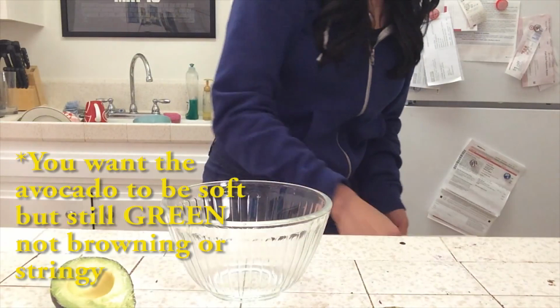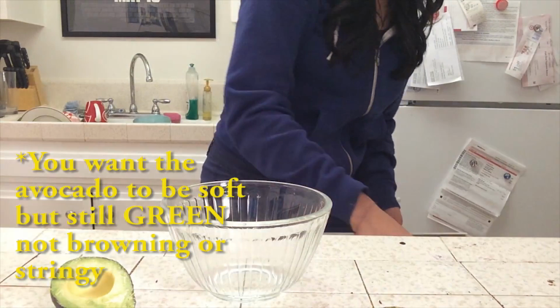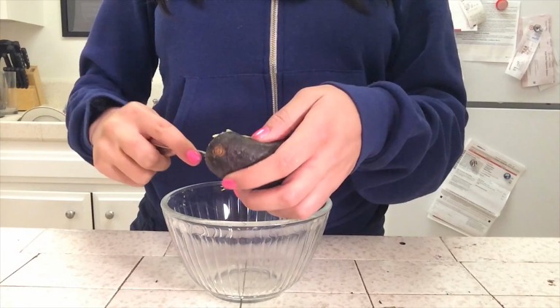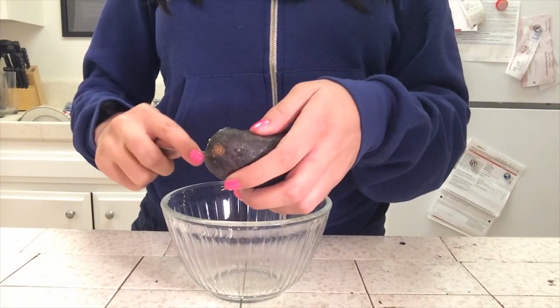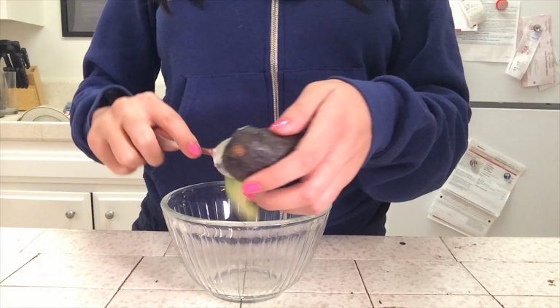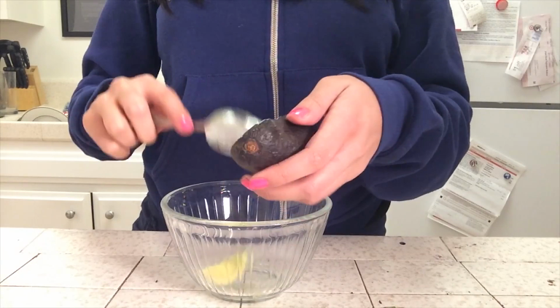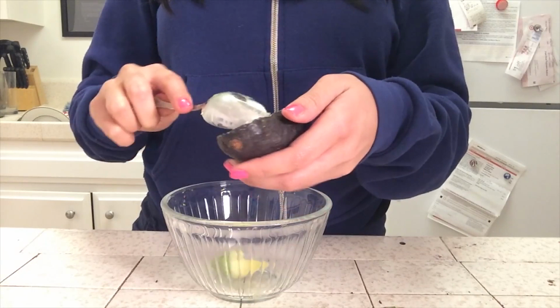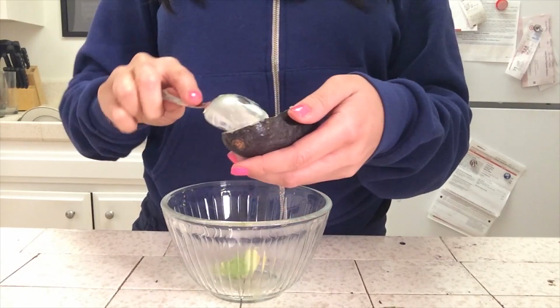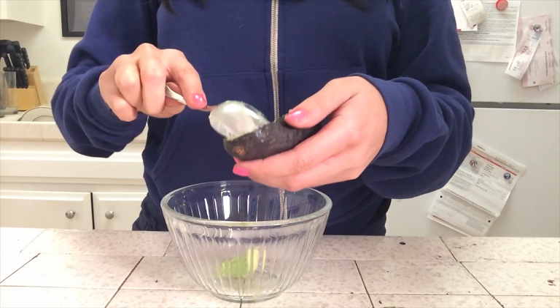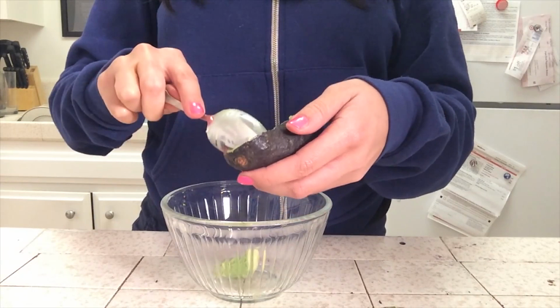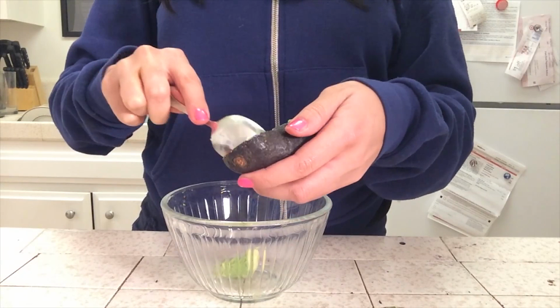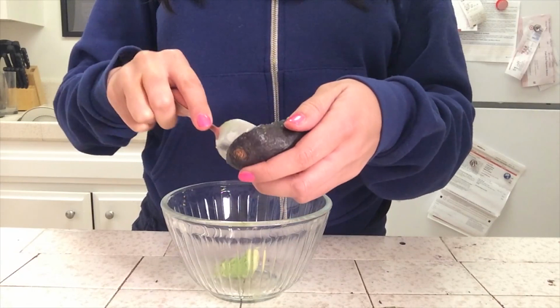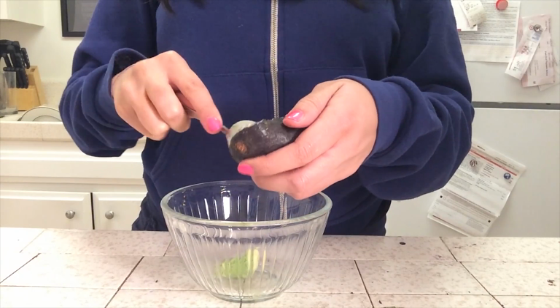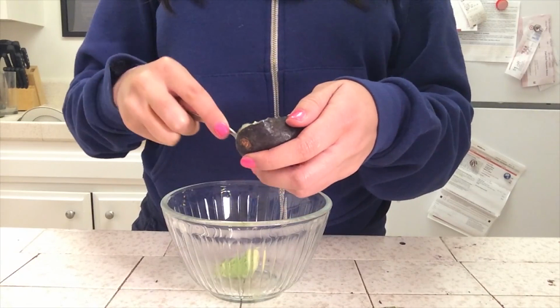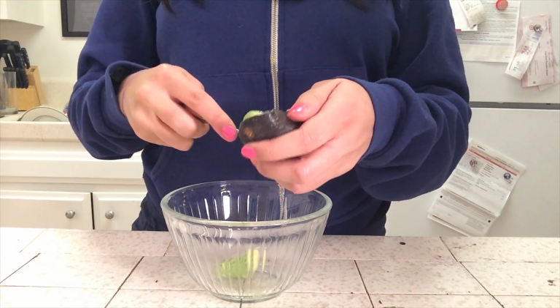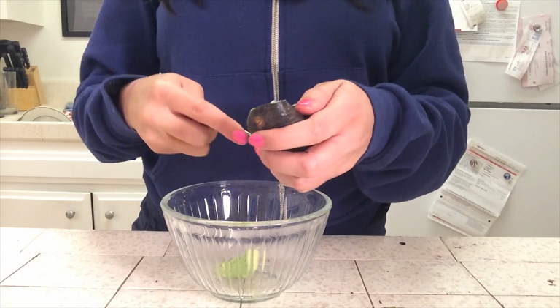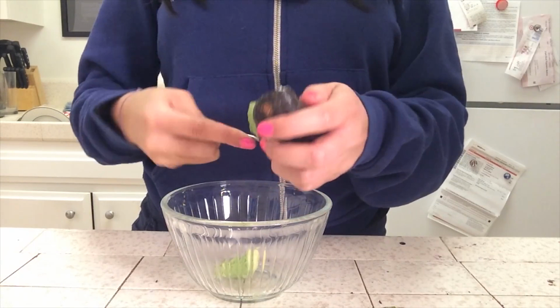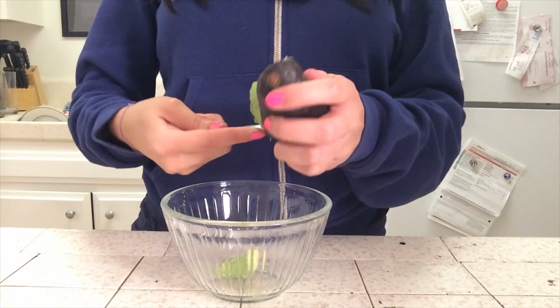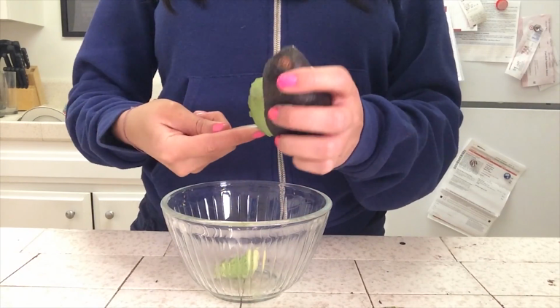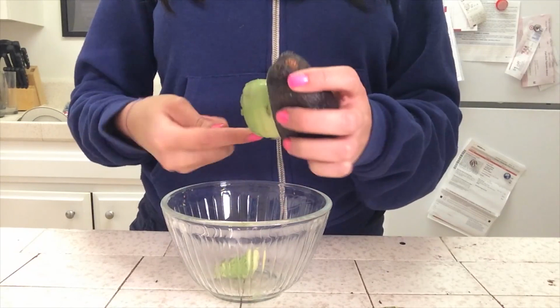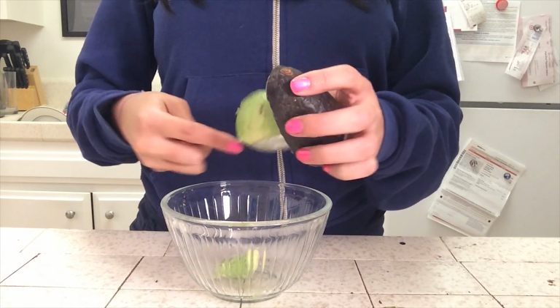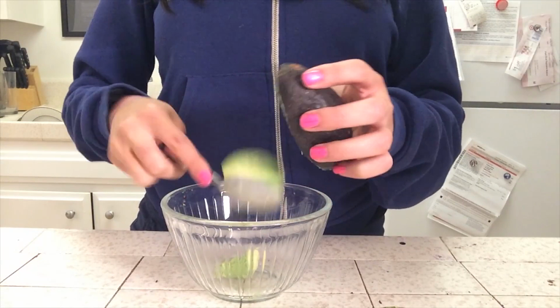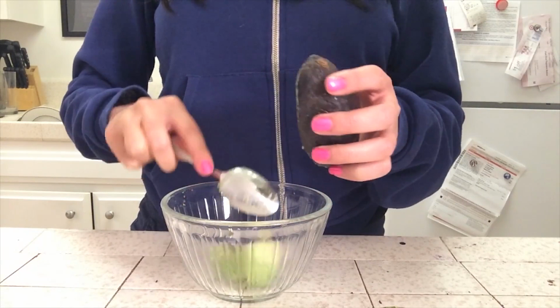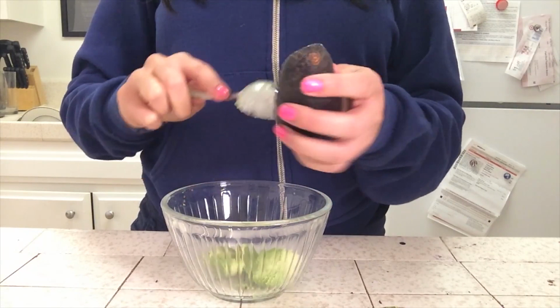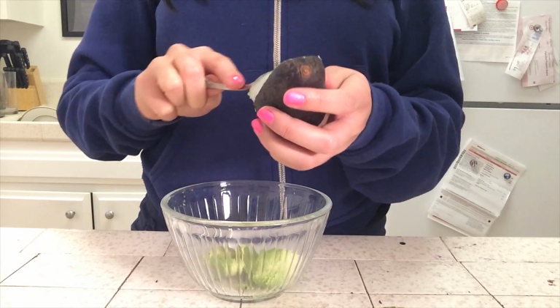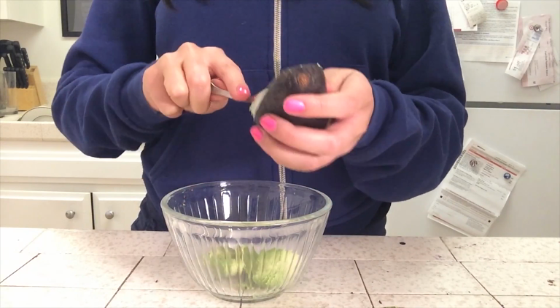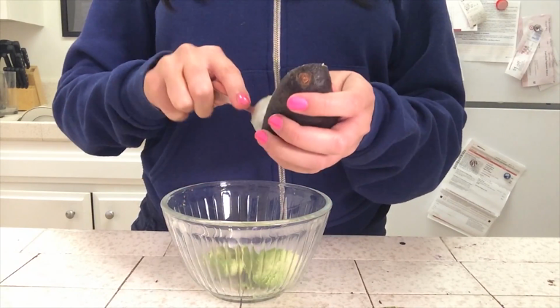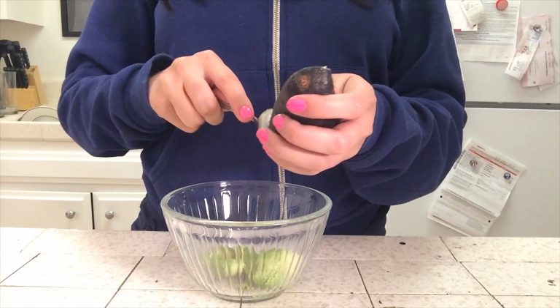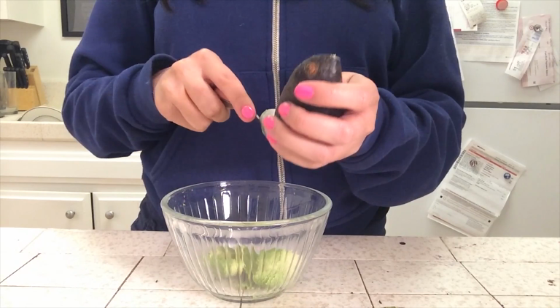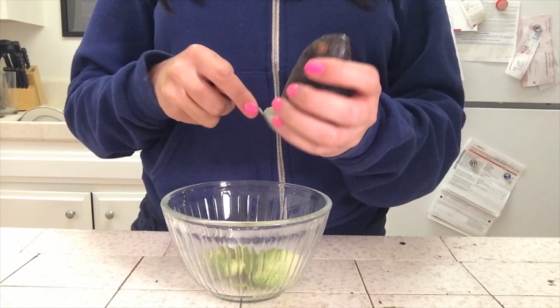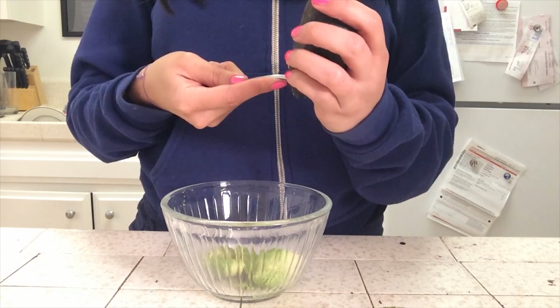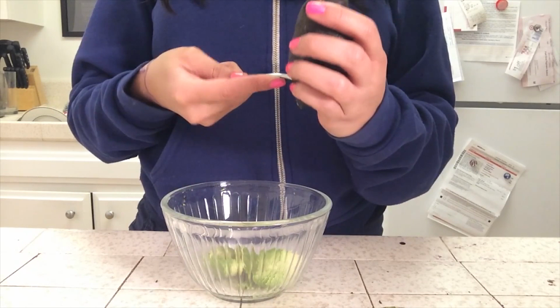Take a spoon and scoop out the innards. Avocado innards — gross.